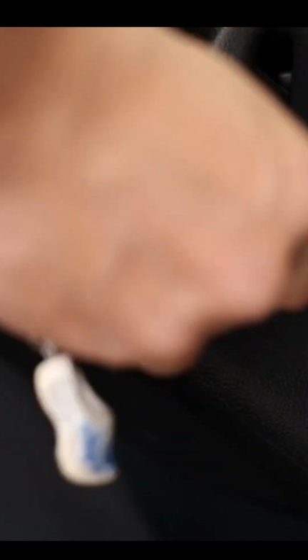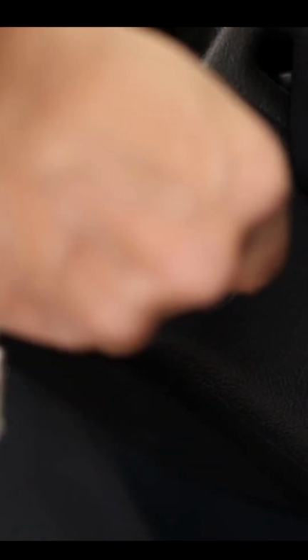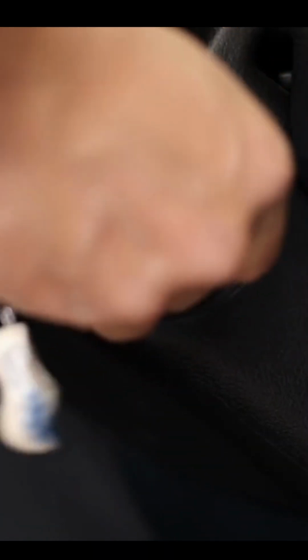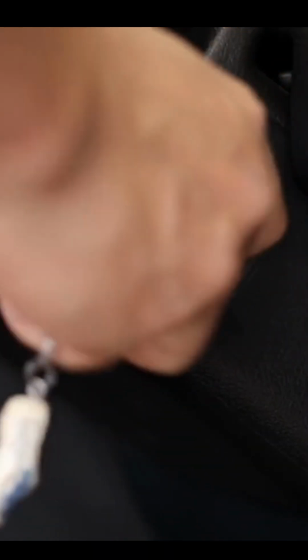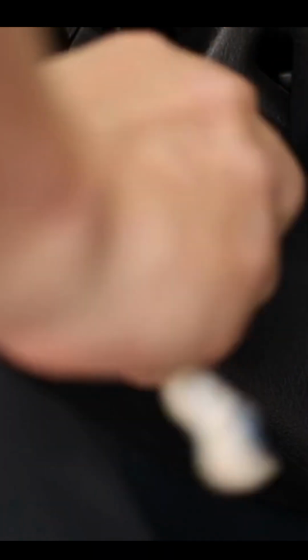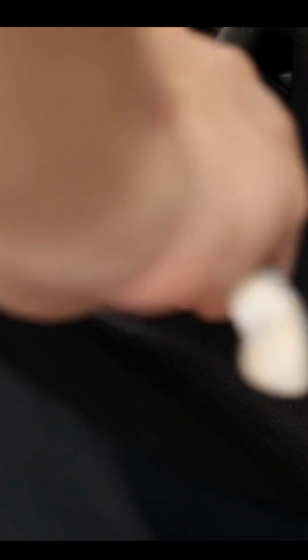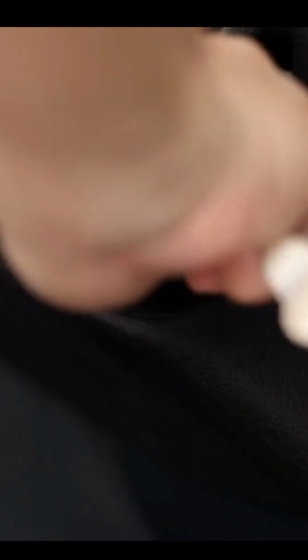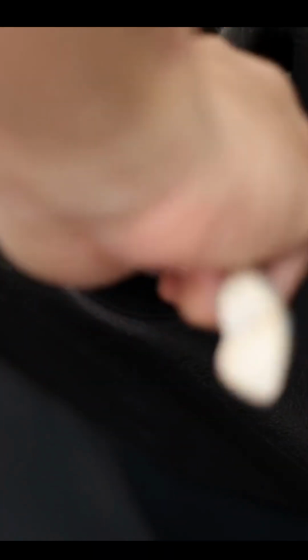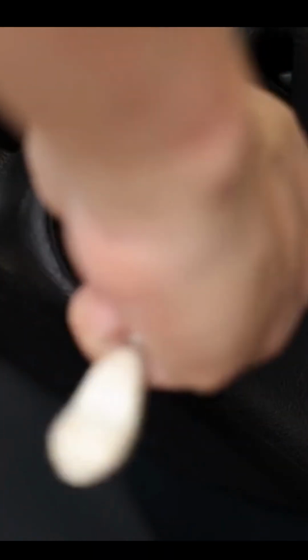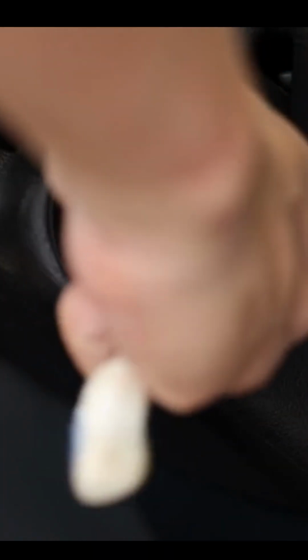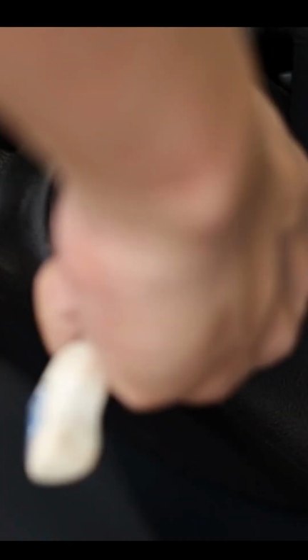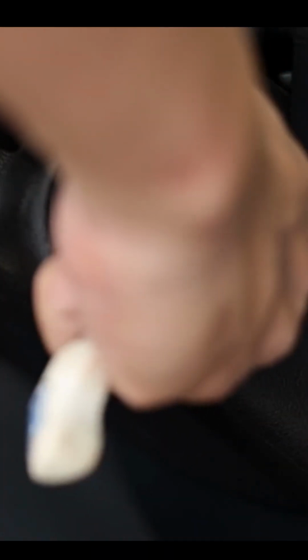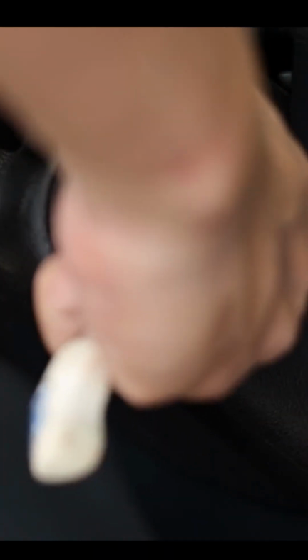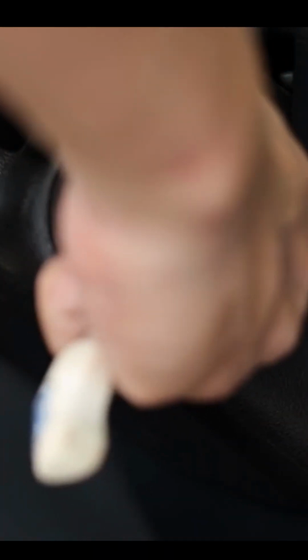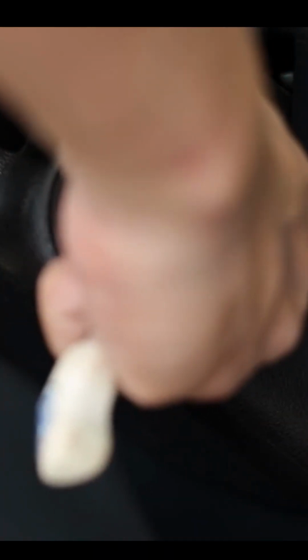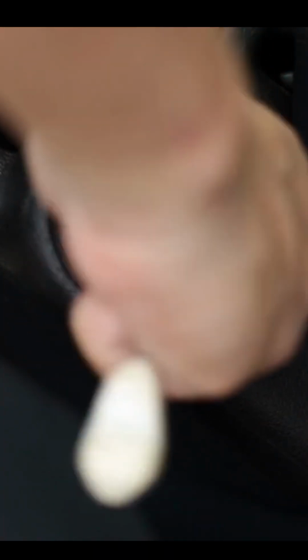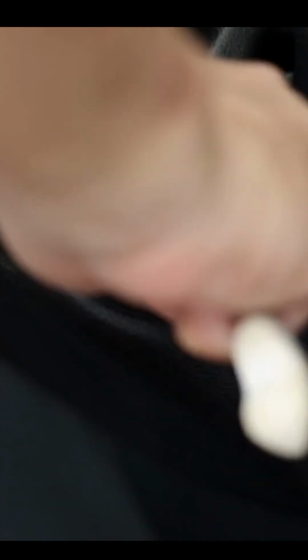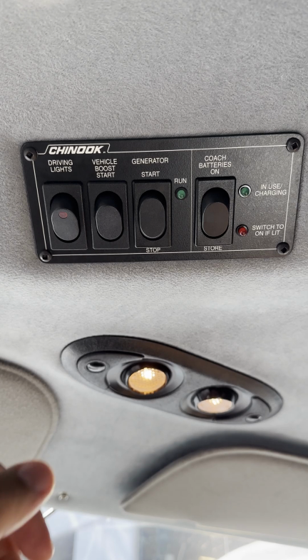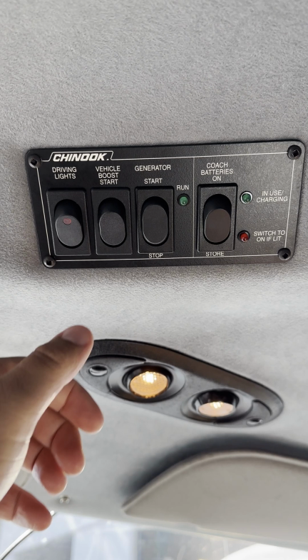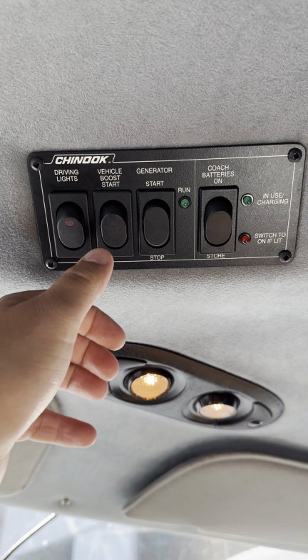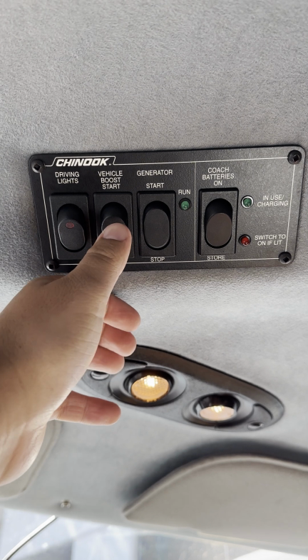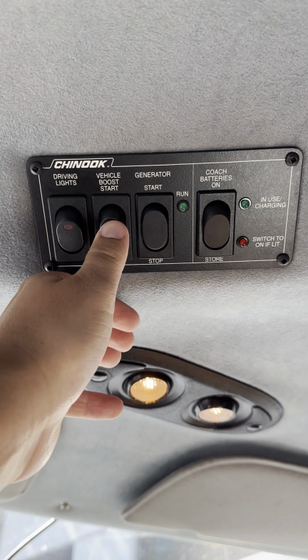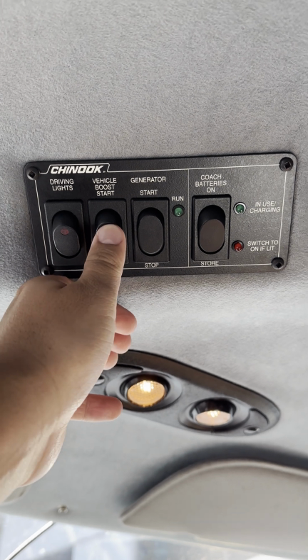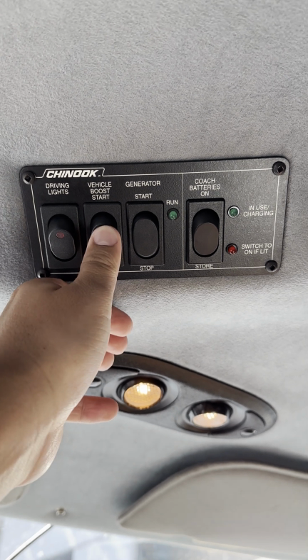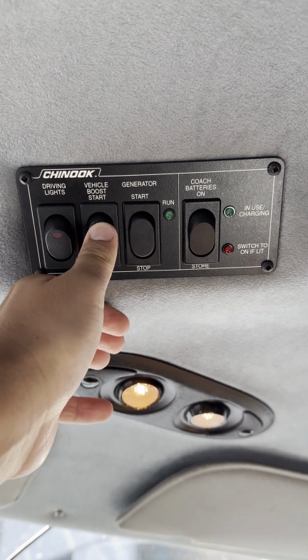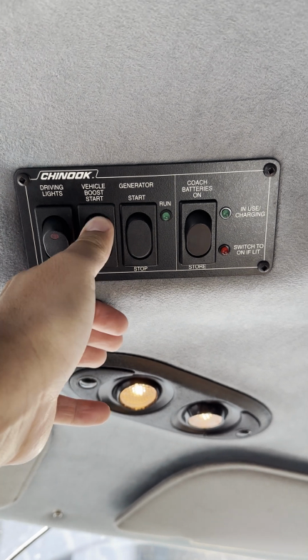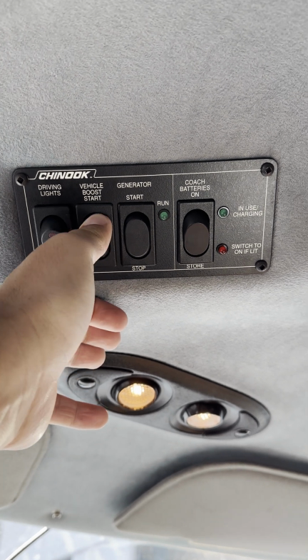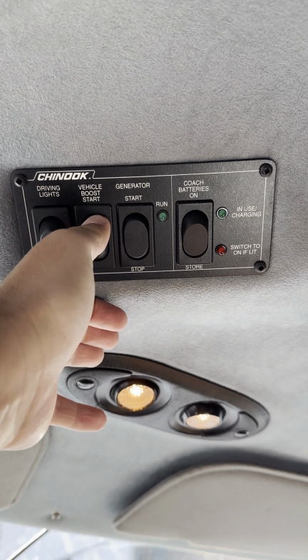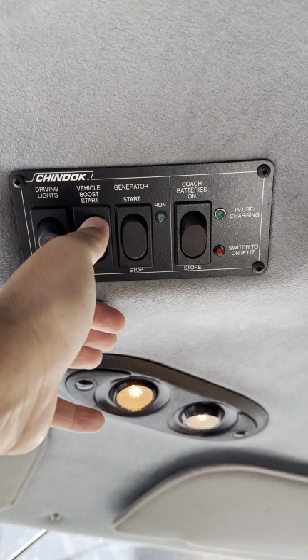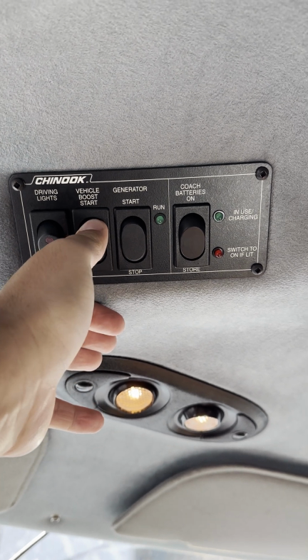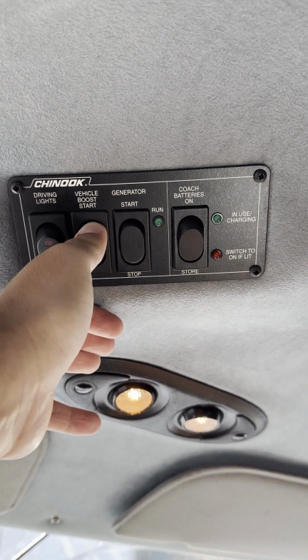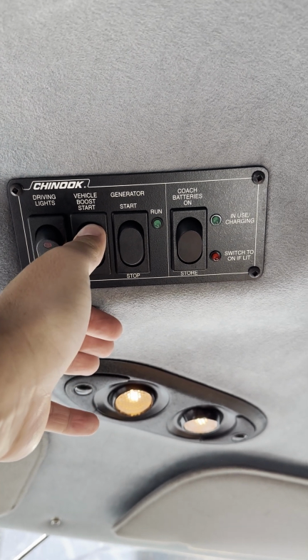During that time, you can try to start the vehicle. If necessary, you can press the button again to help start the engine battery.